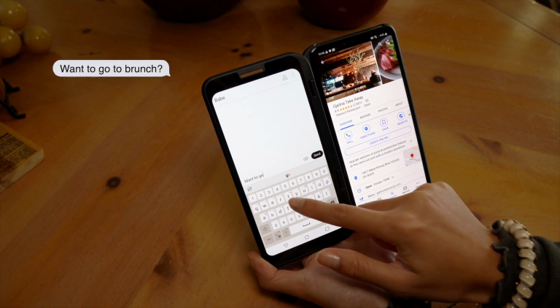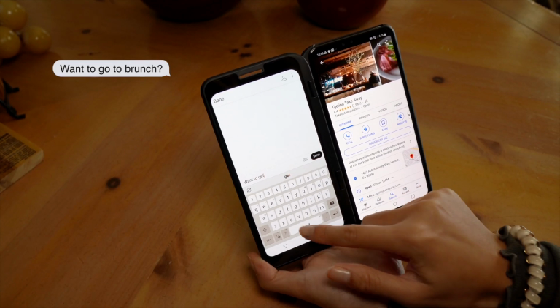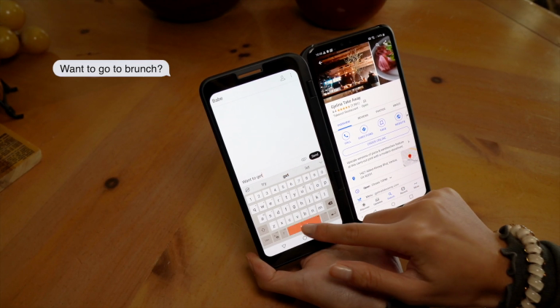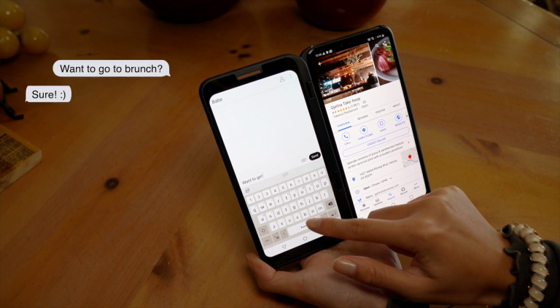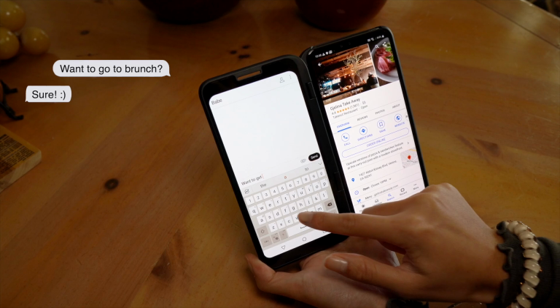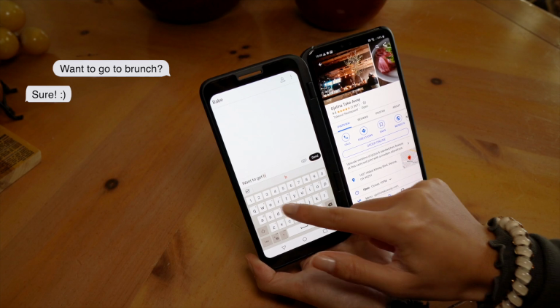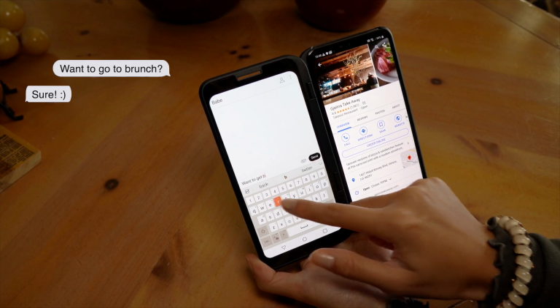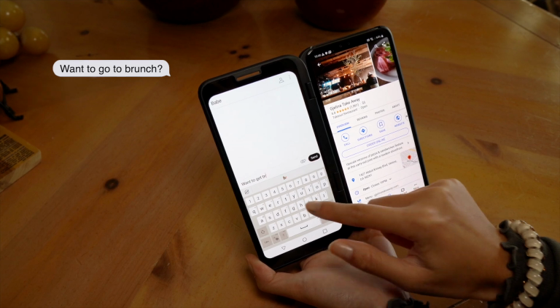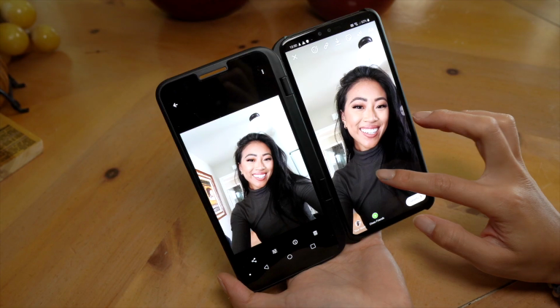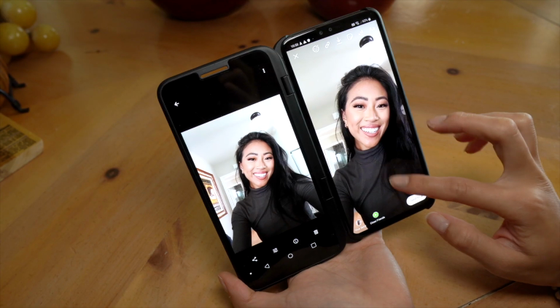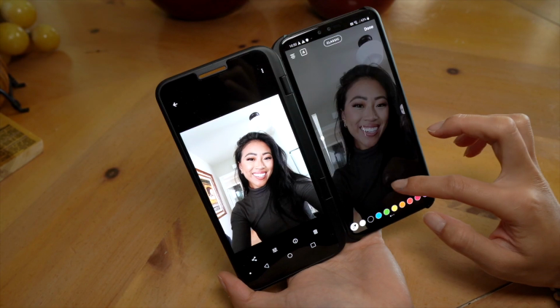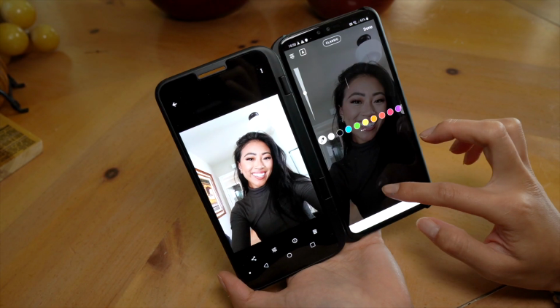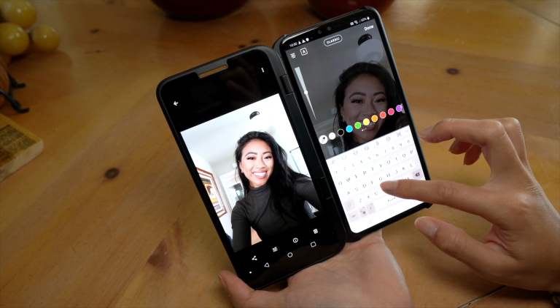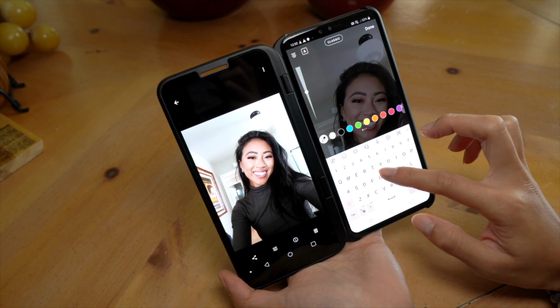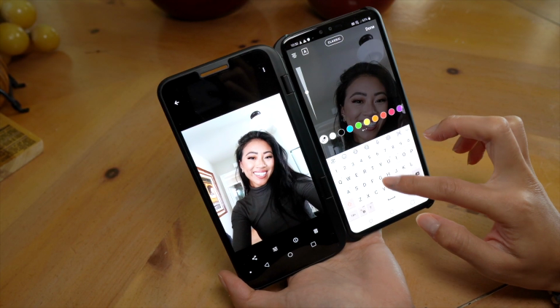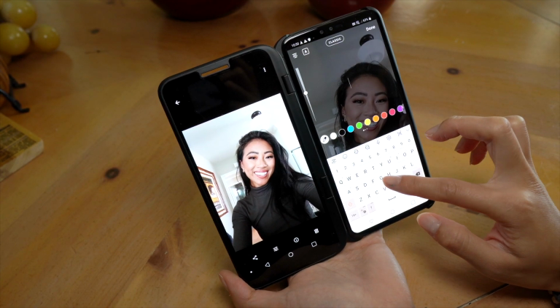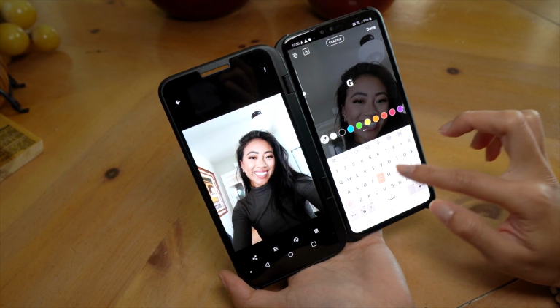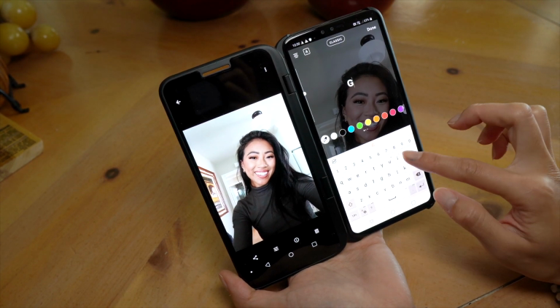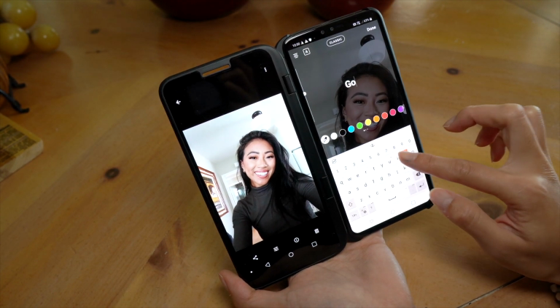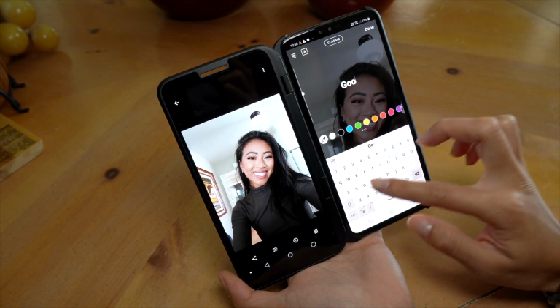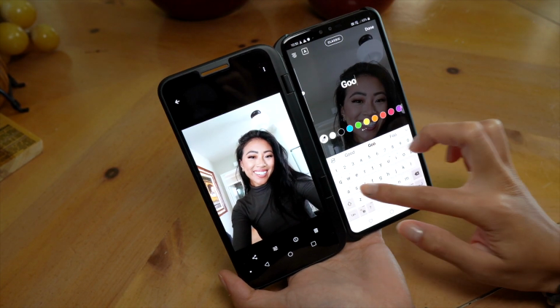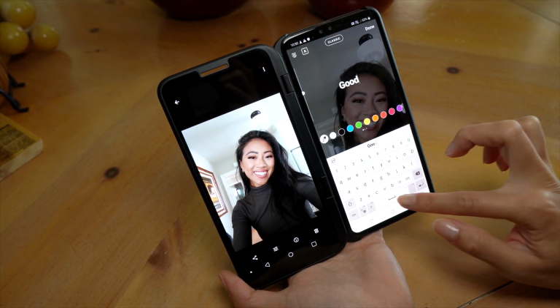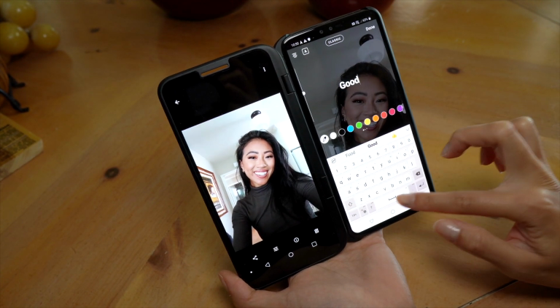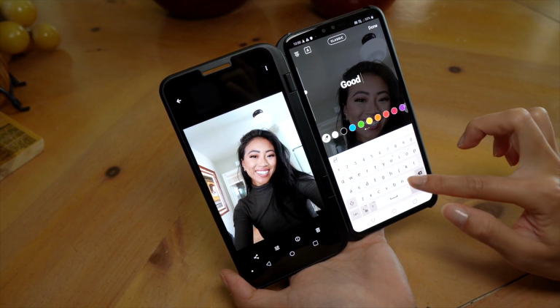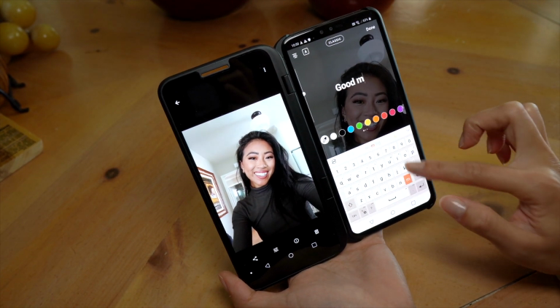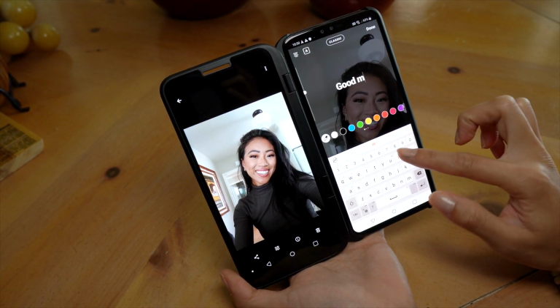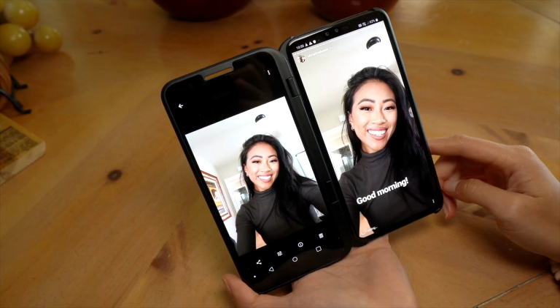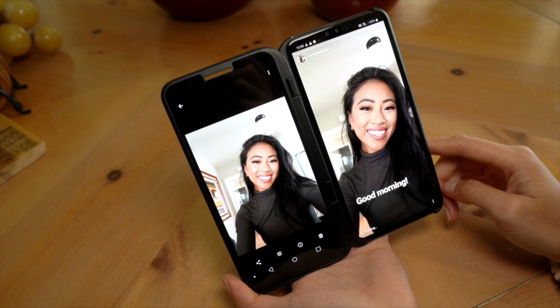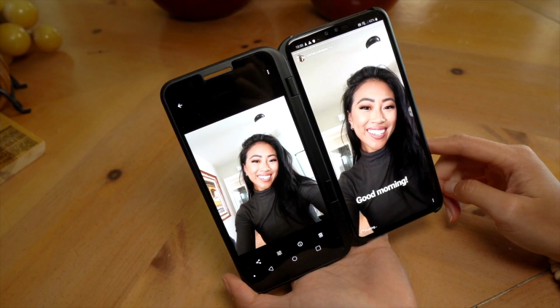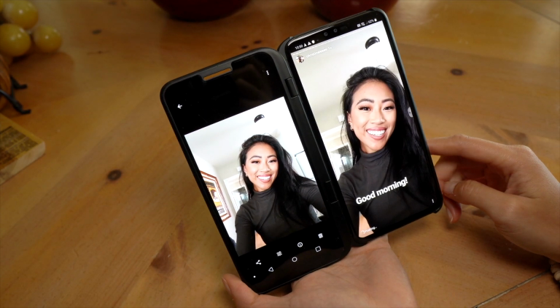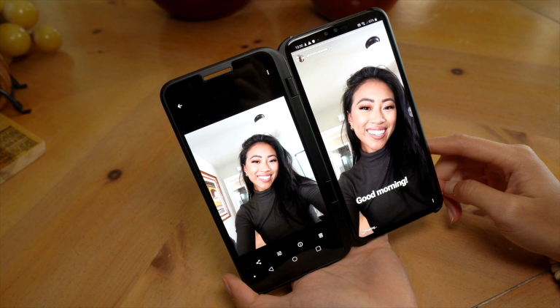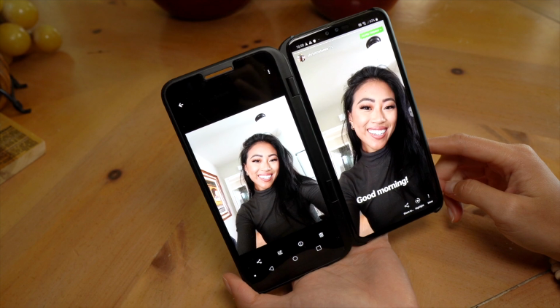The dual screen feature also allows me to snap a selfie on one screen while posting on my Instagram stories on the other.